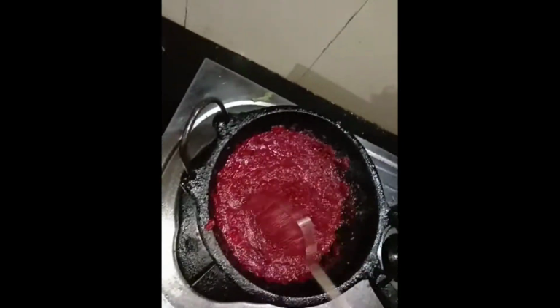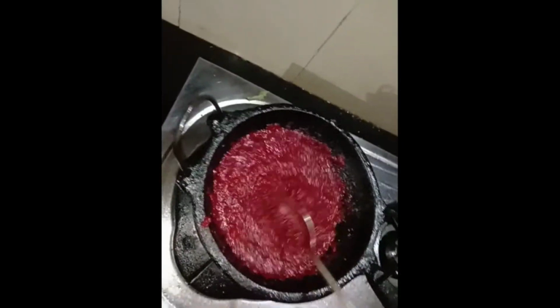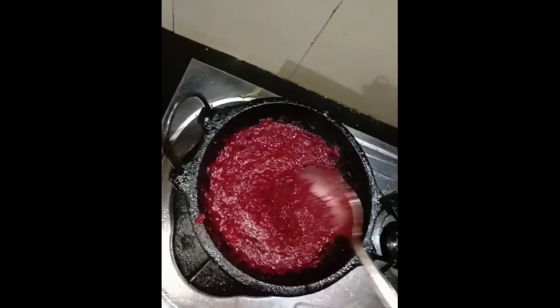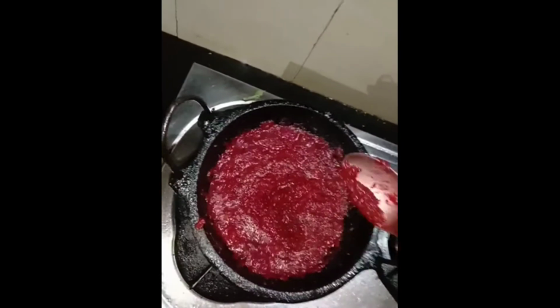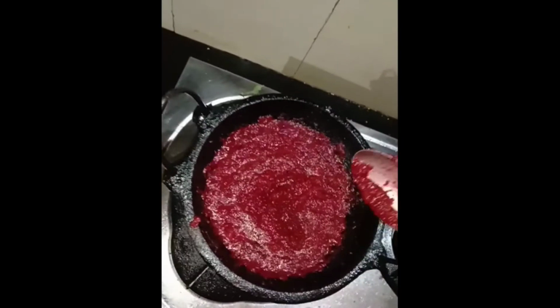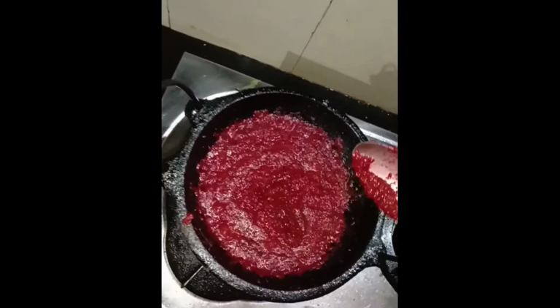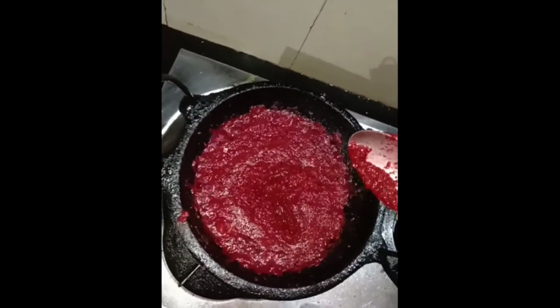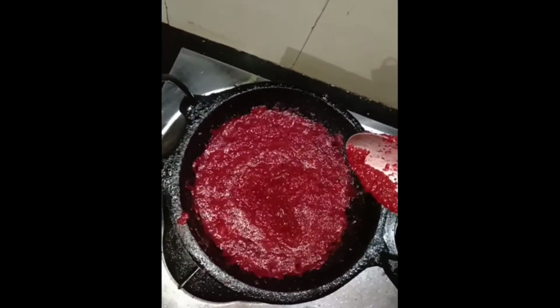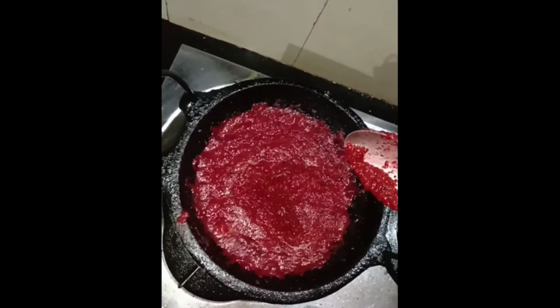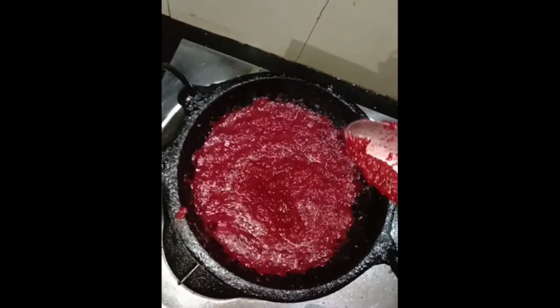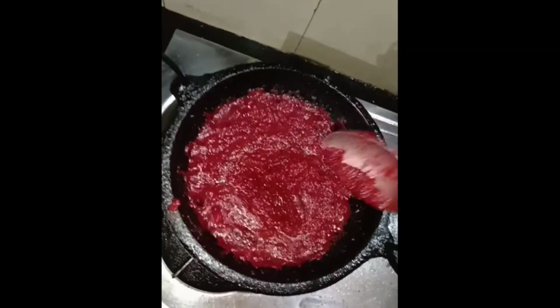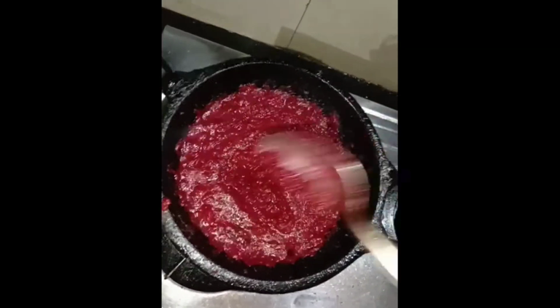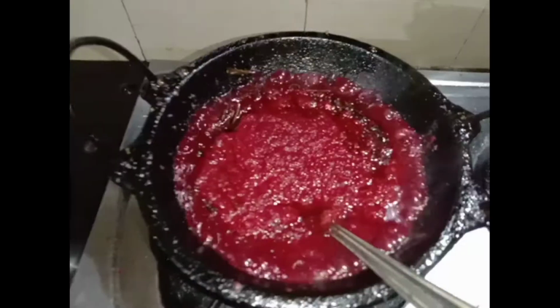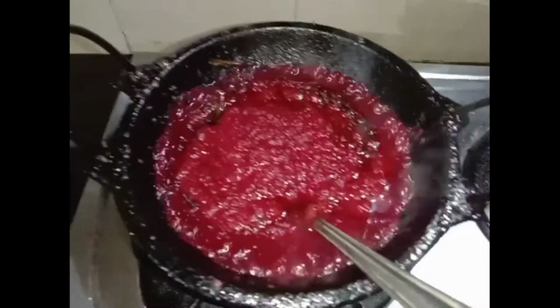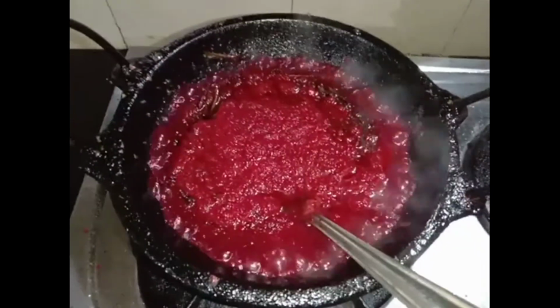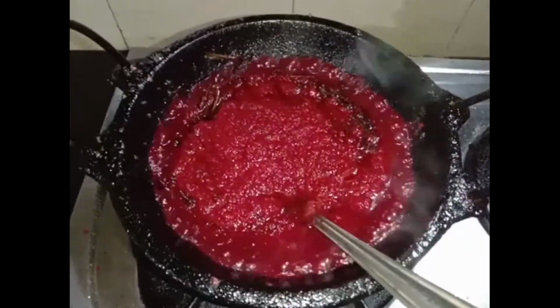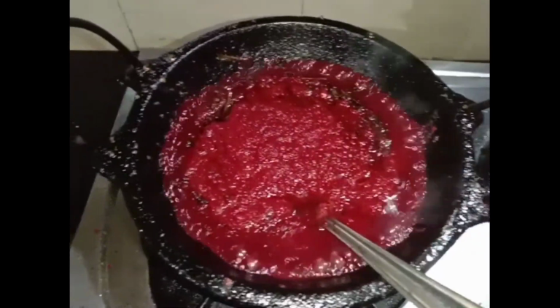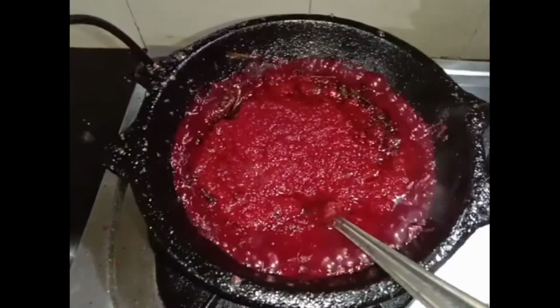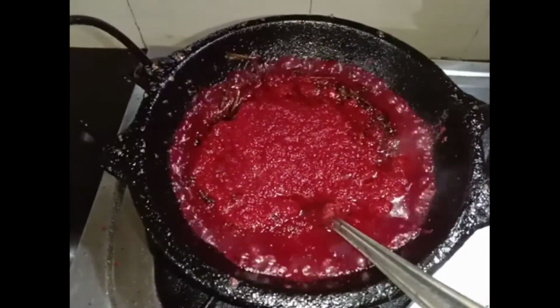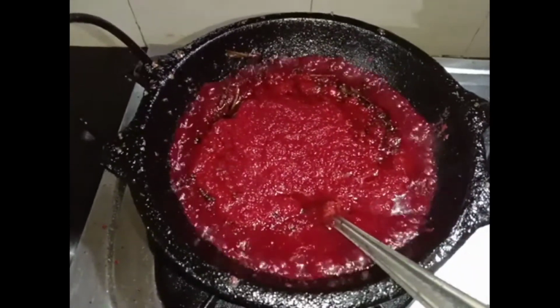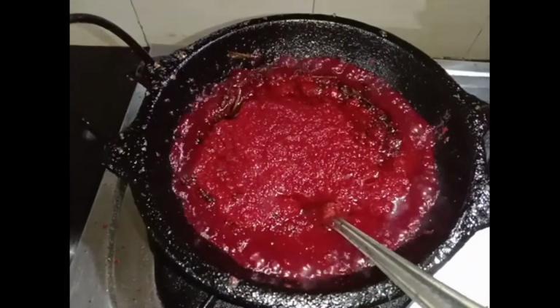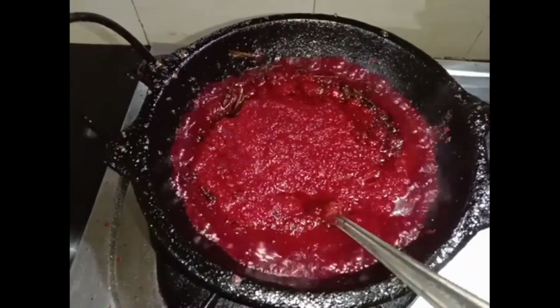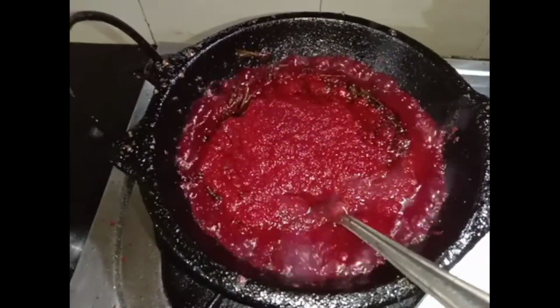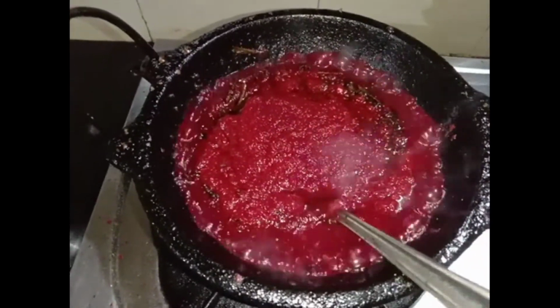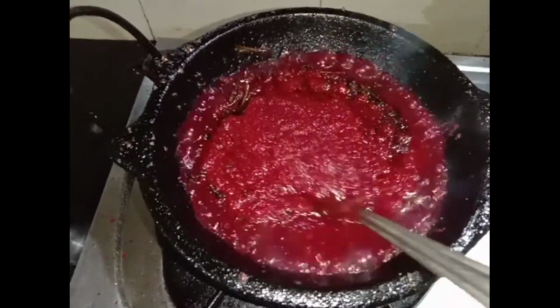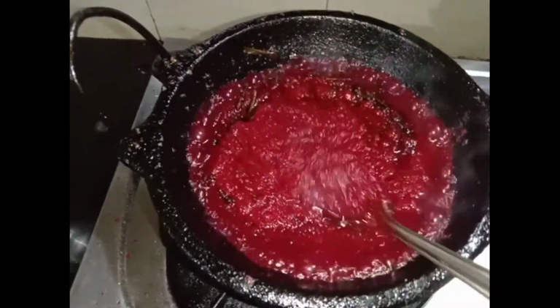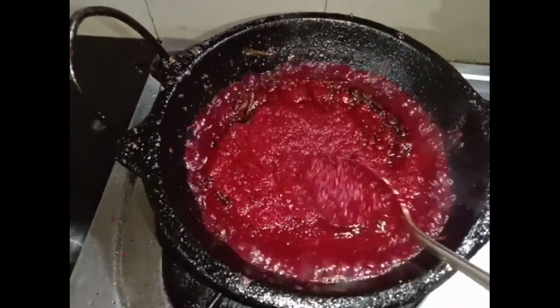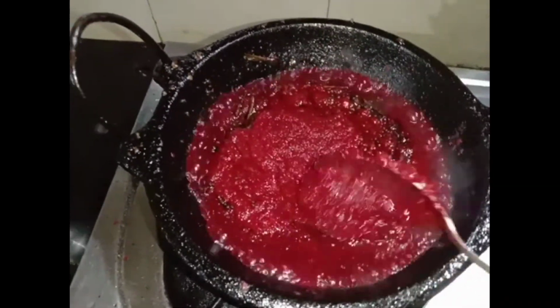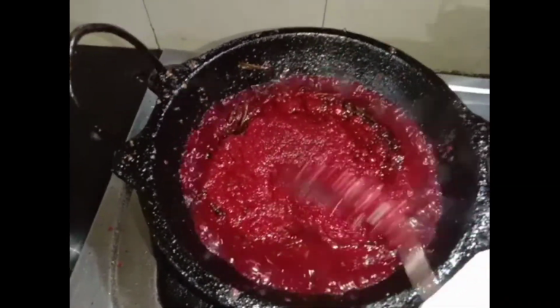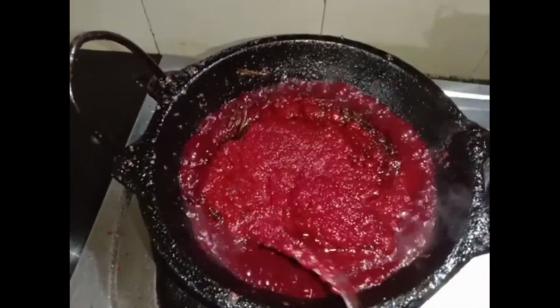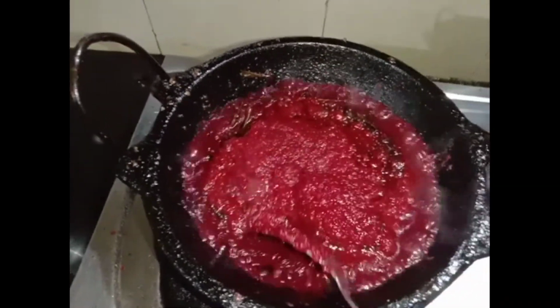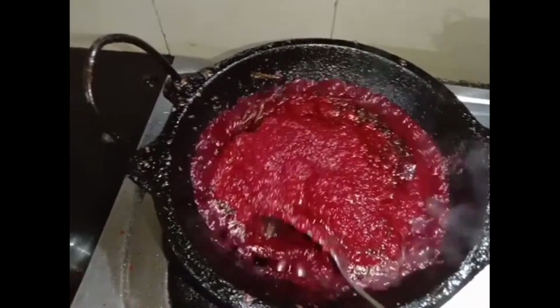I'm going to make food a little bit. This is the food. I also make food a little.